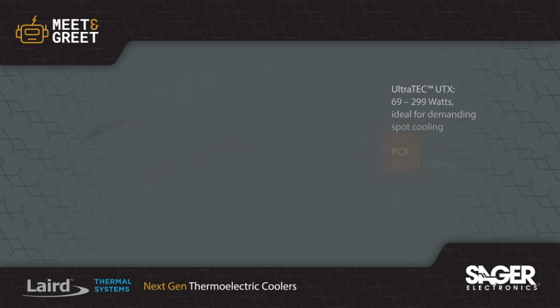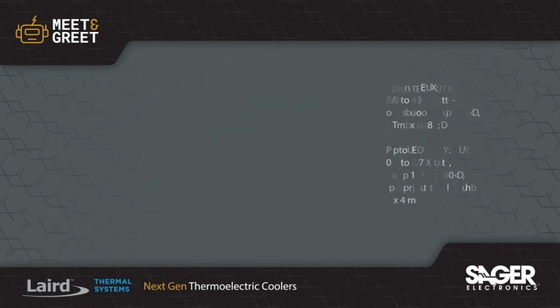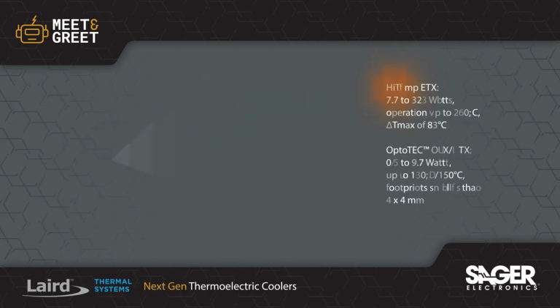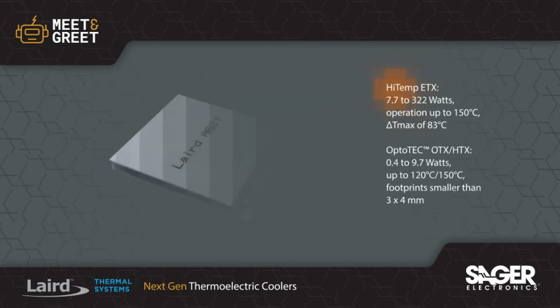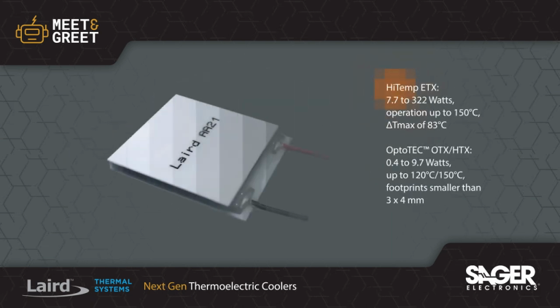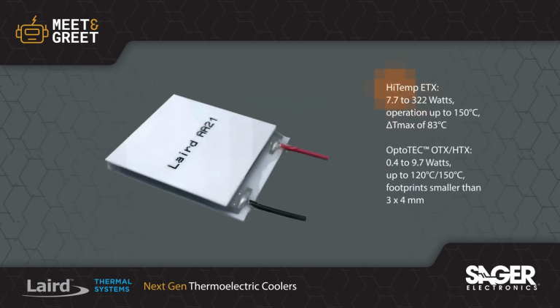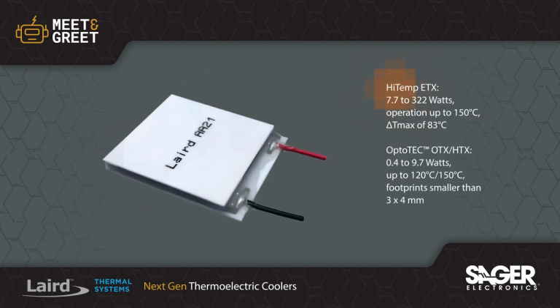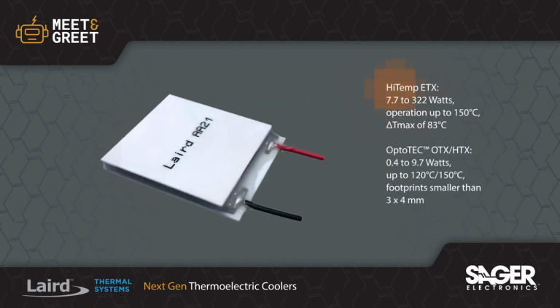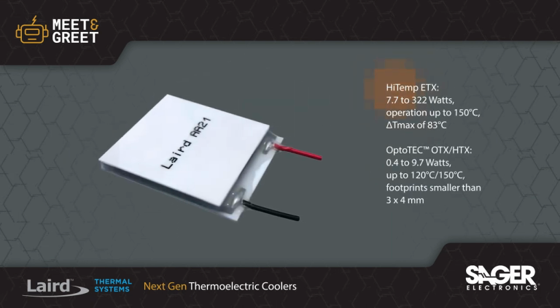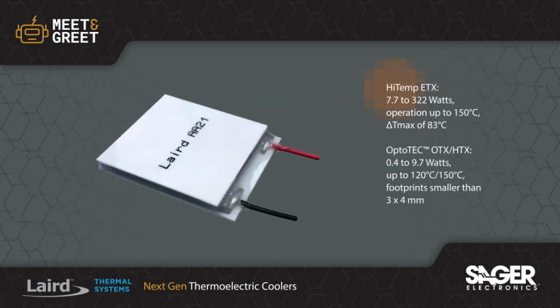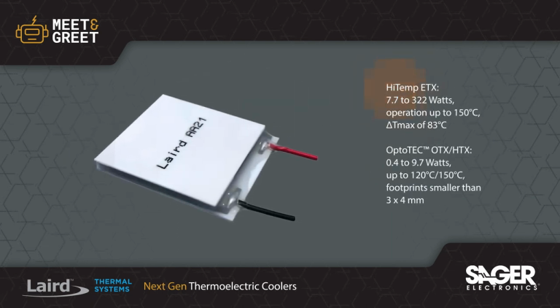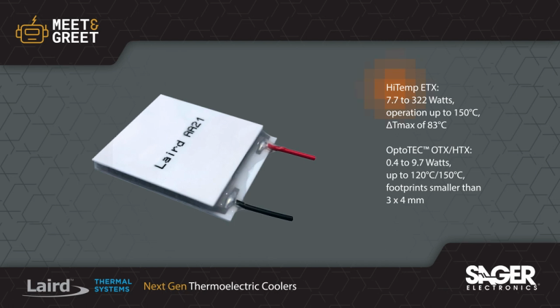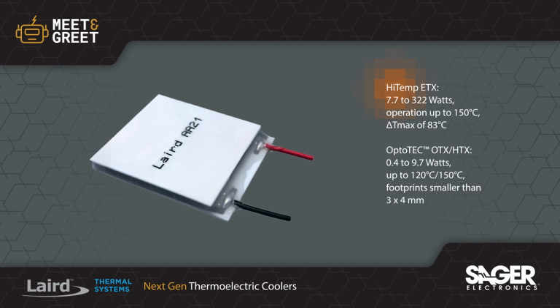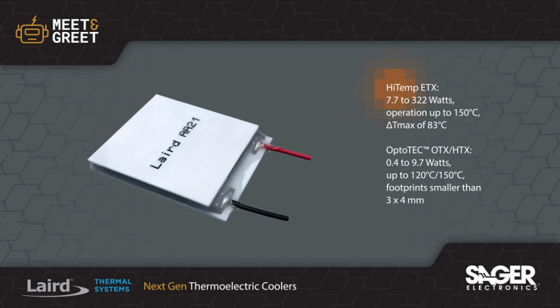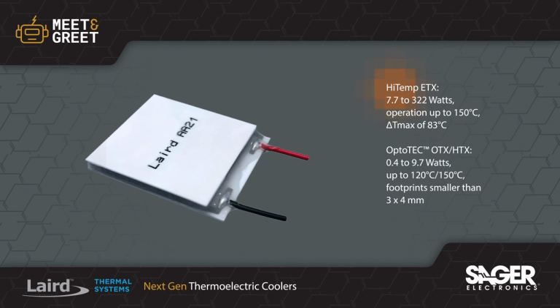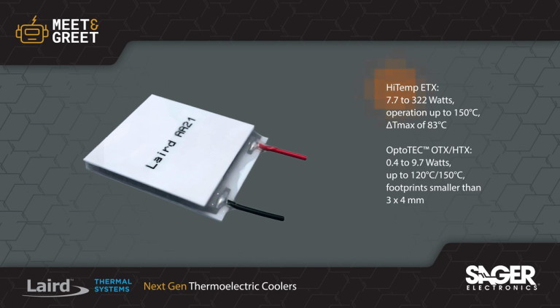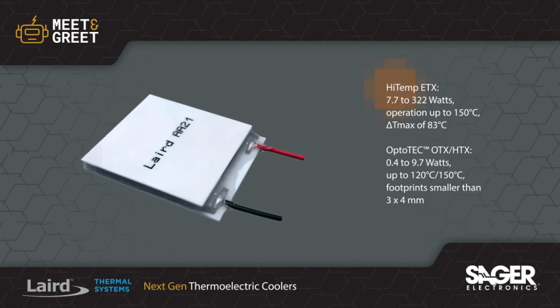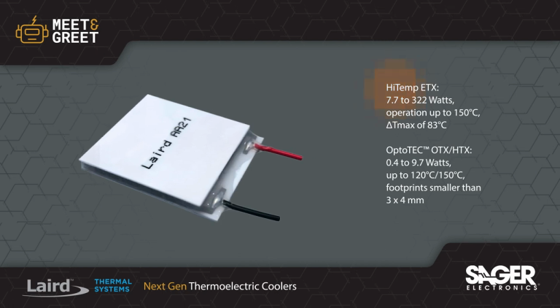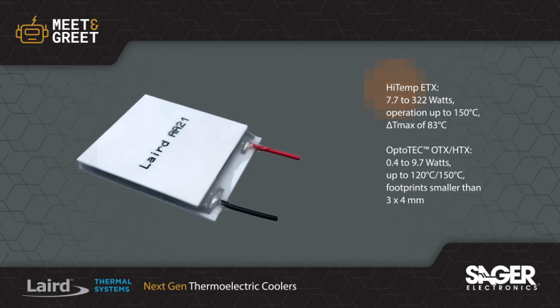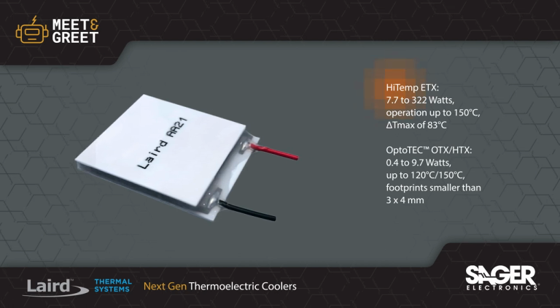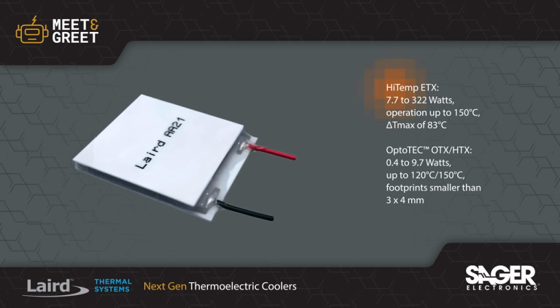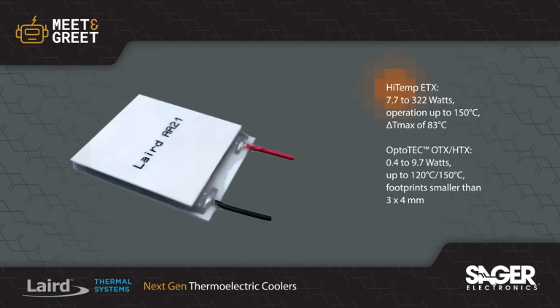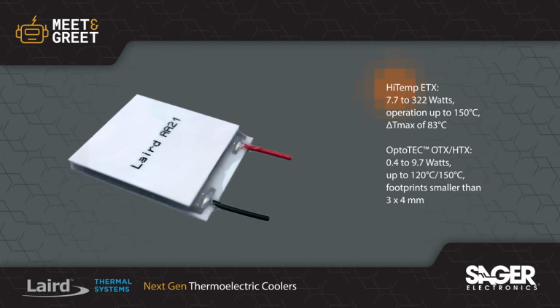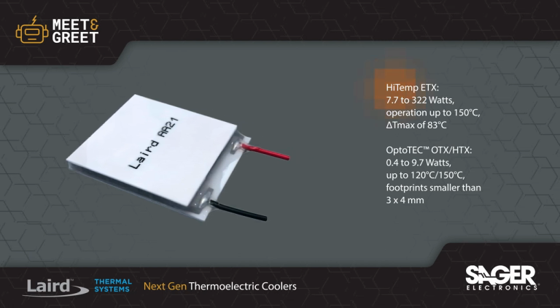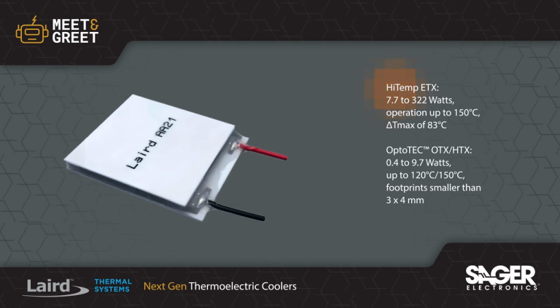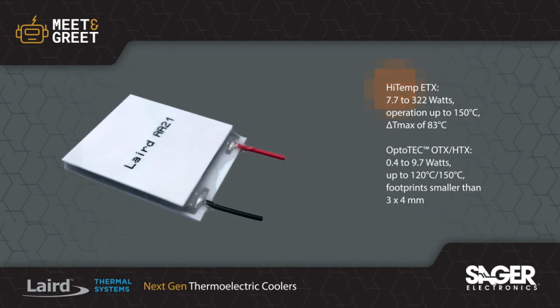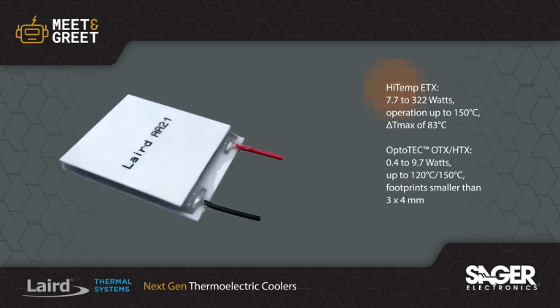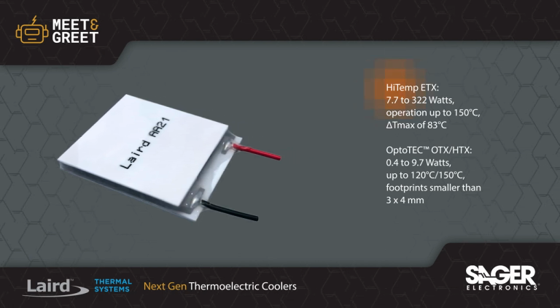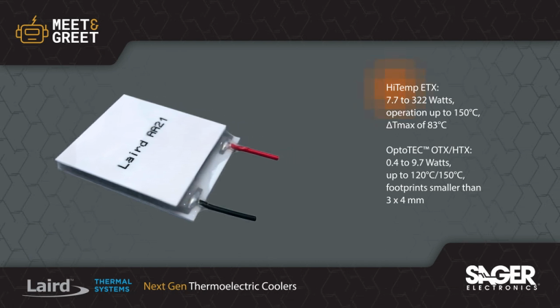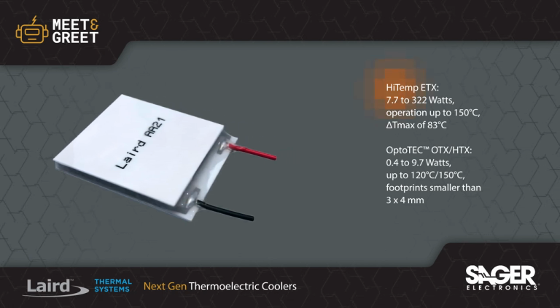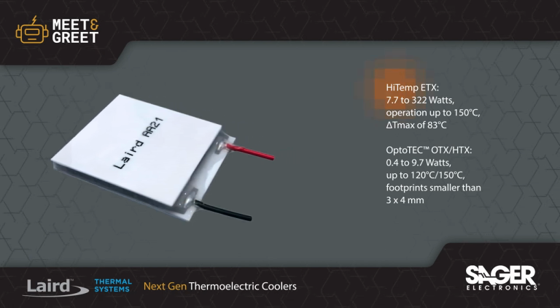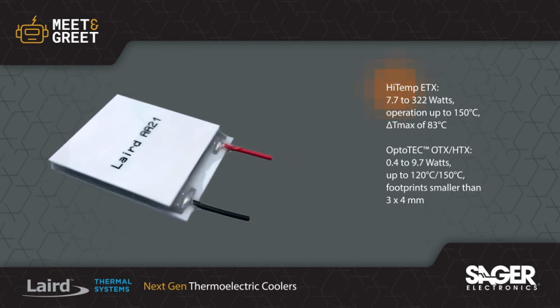High temp ETX thermoelectric coolers can operate at temperatures up to 150 degrees for rapid heat dissipation on thermal sensors and precise control in incubators.